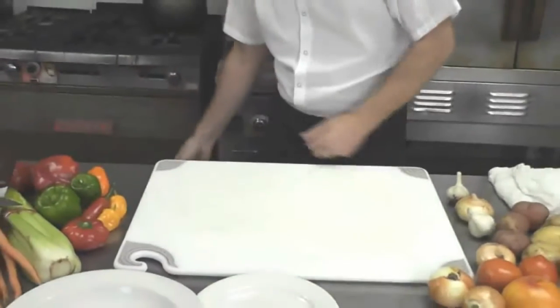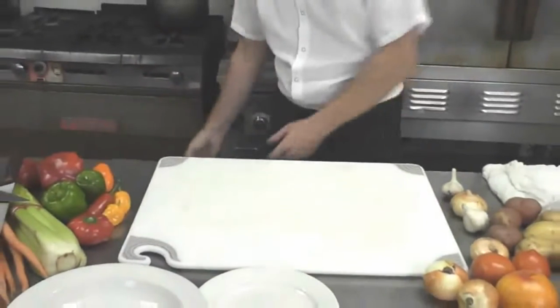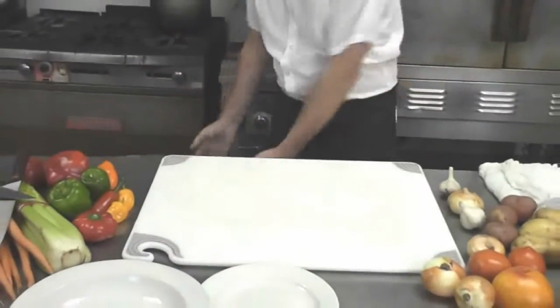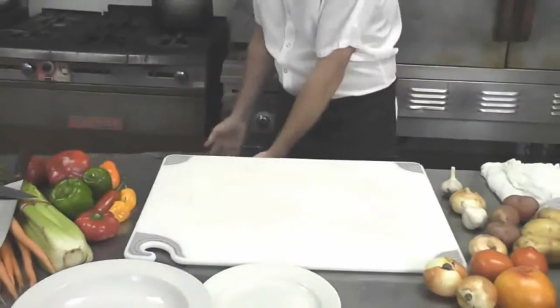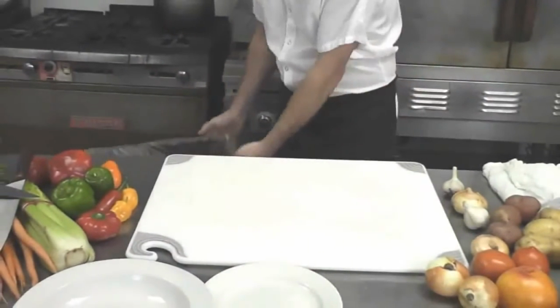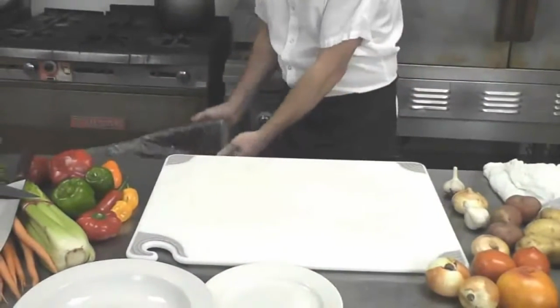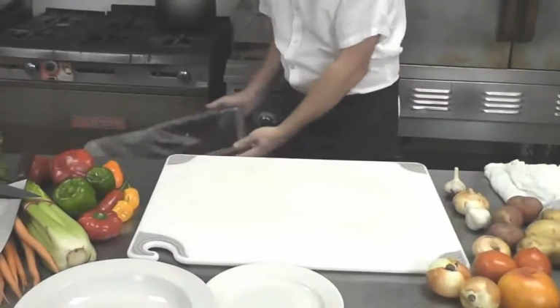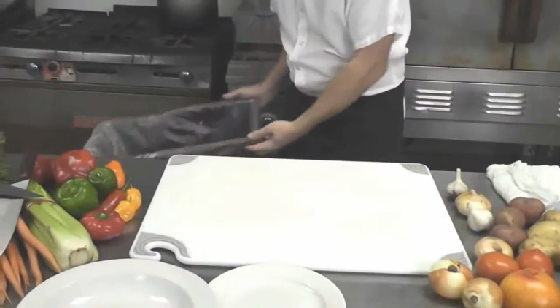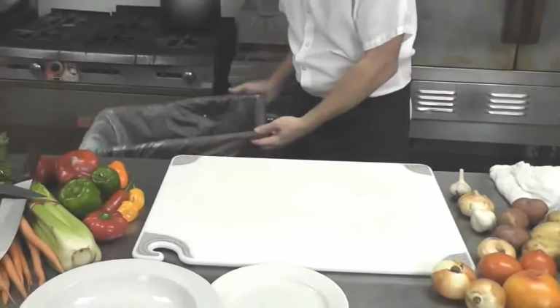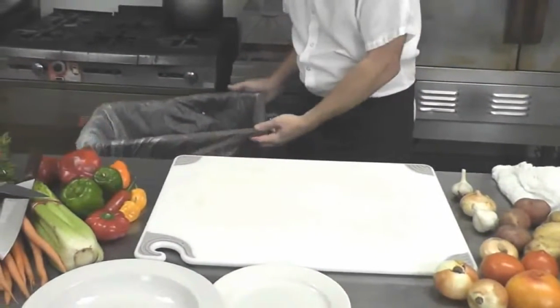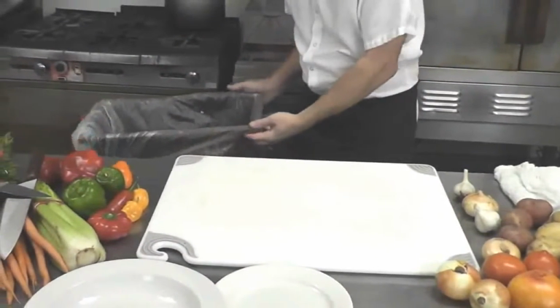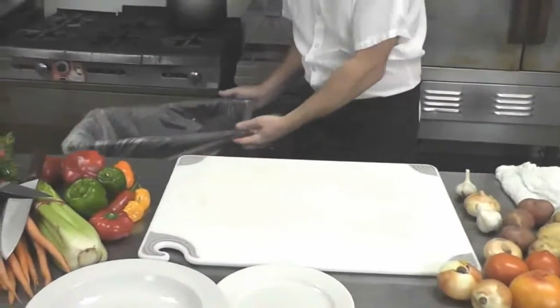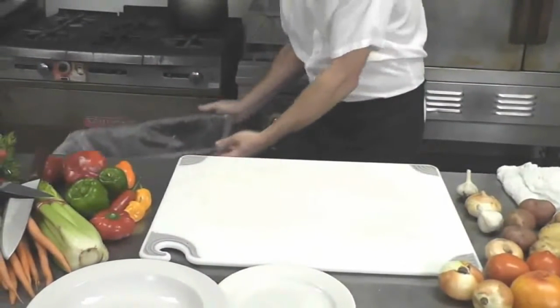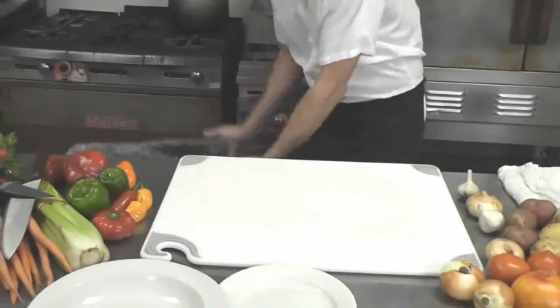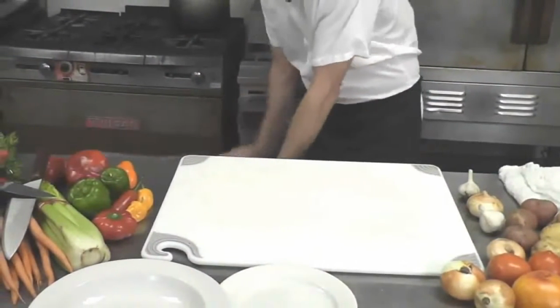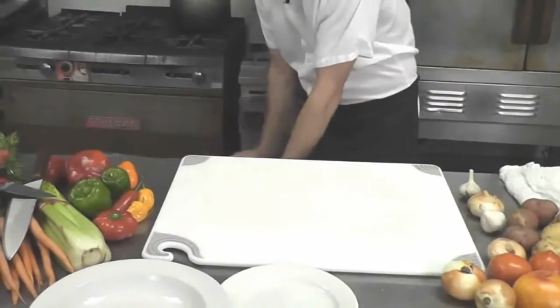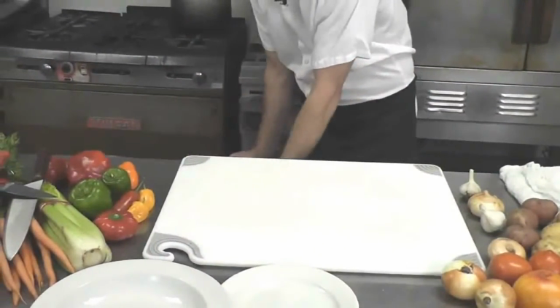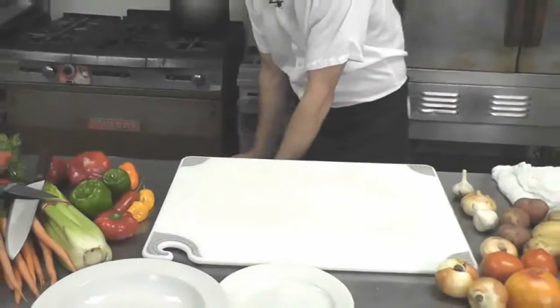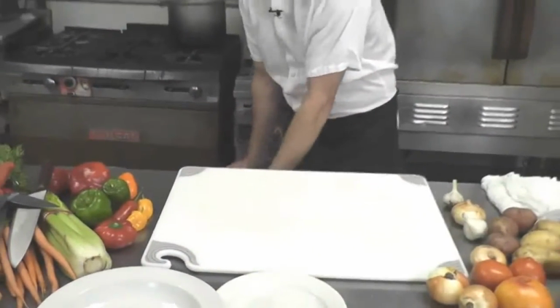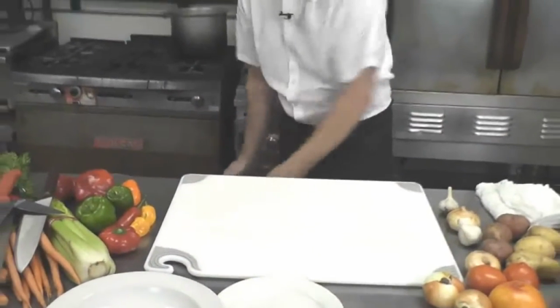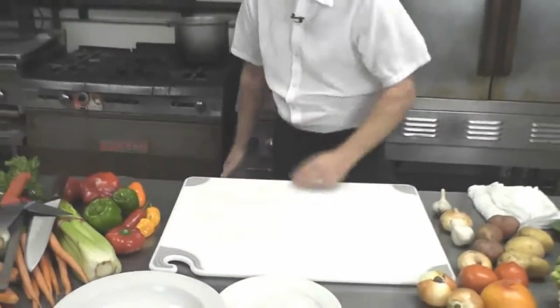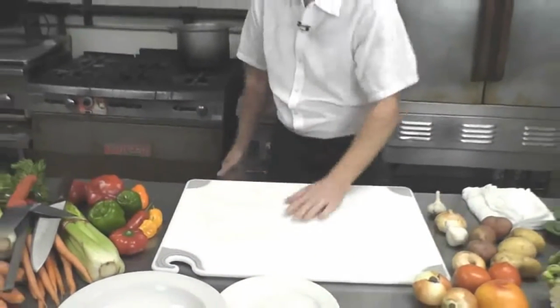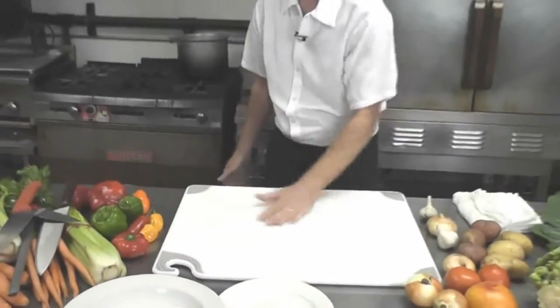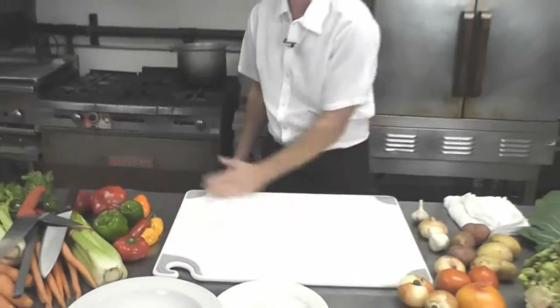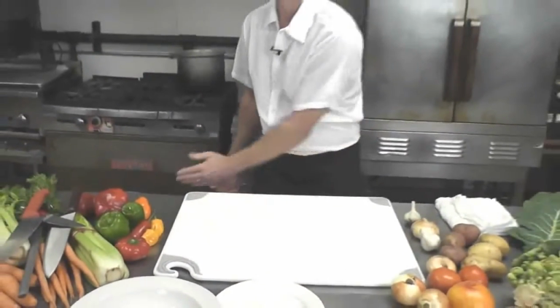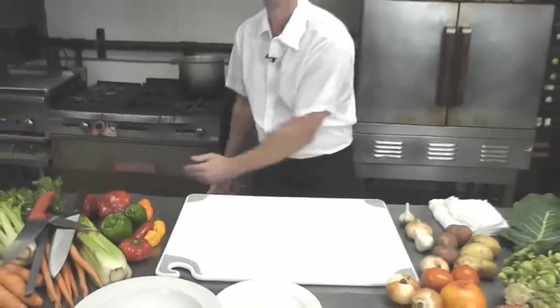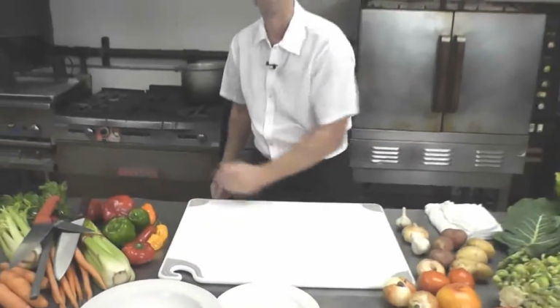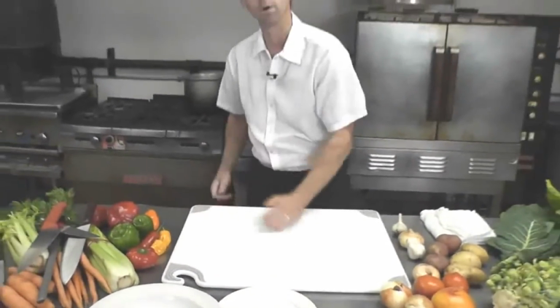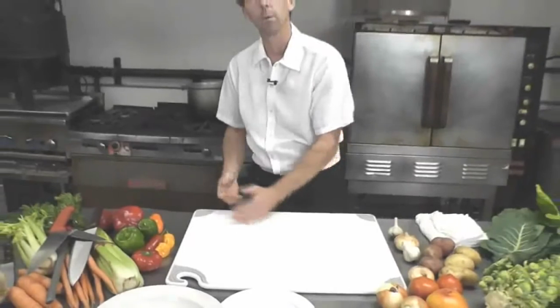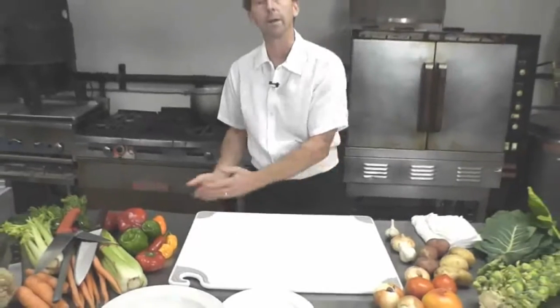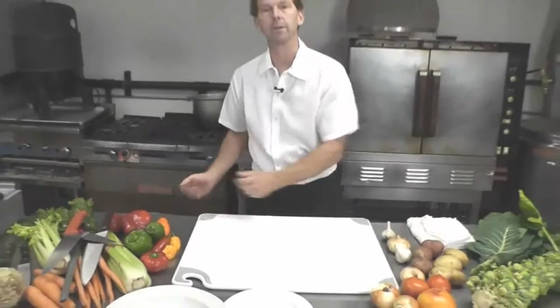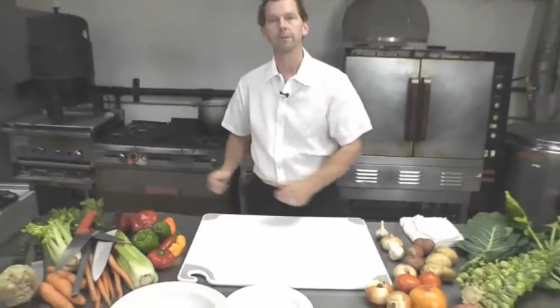Lastly, keep a nice trash can nearby by the edge of the counter for waste.